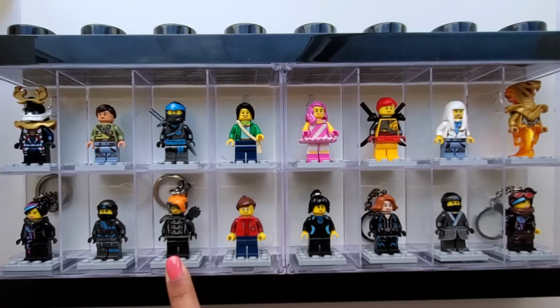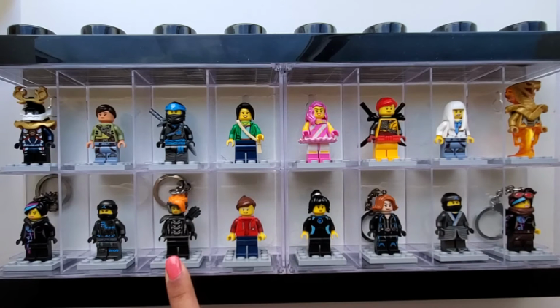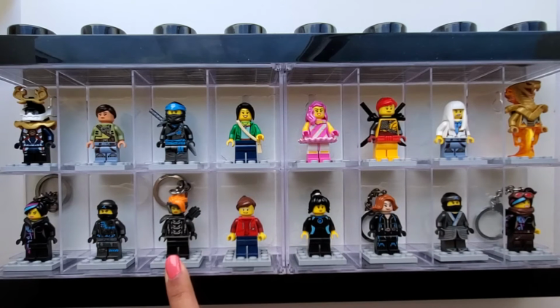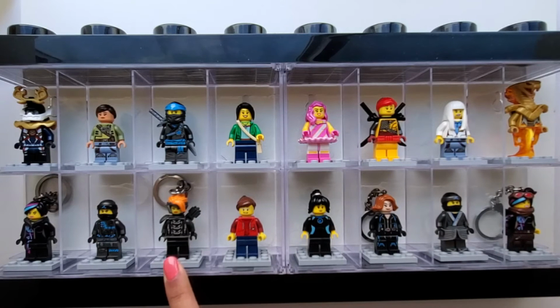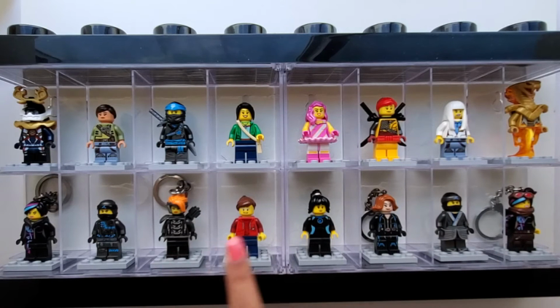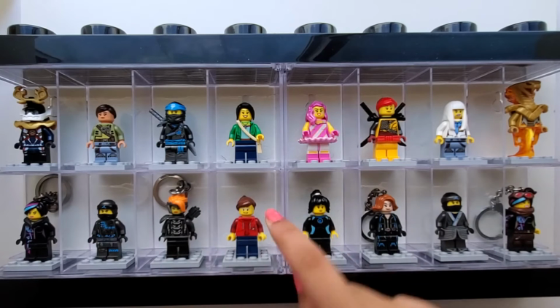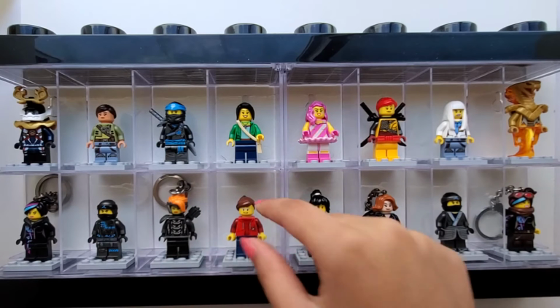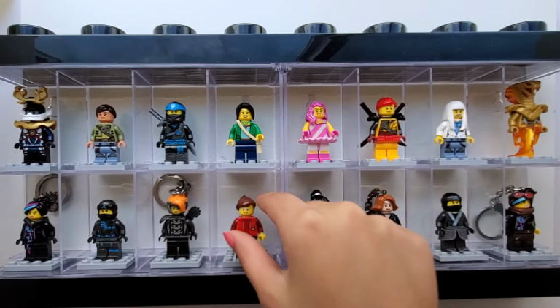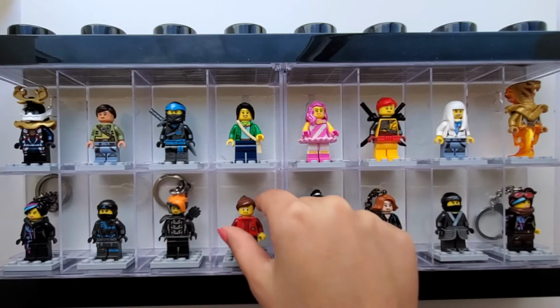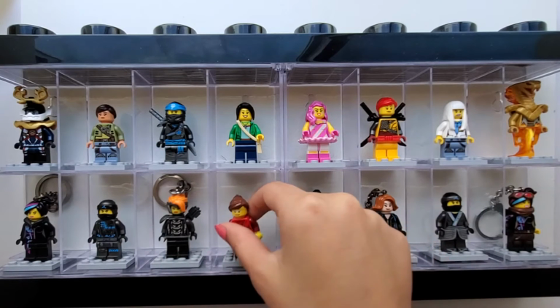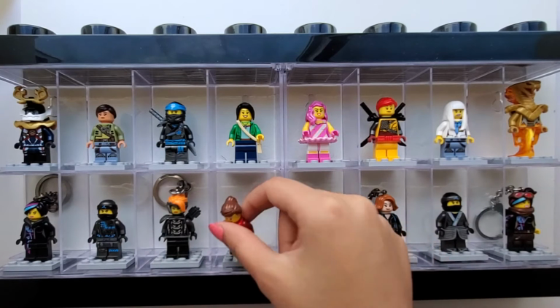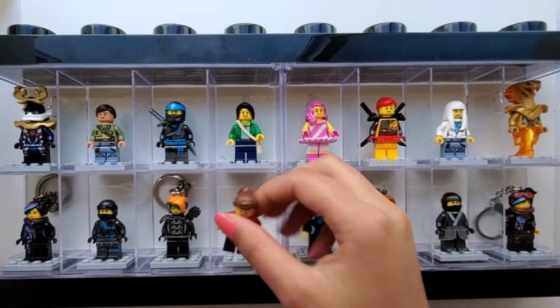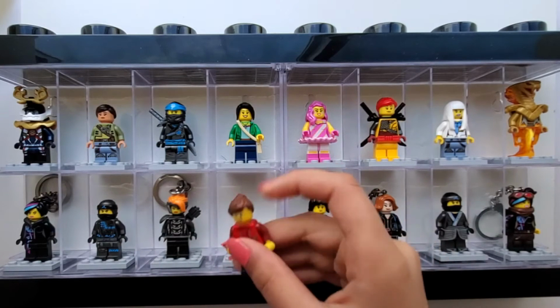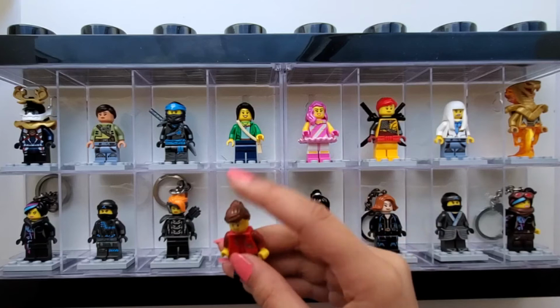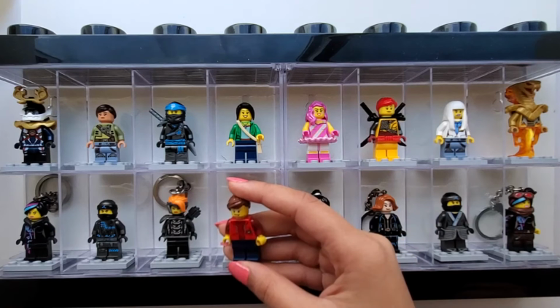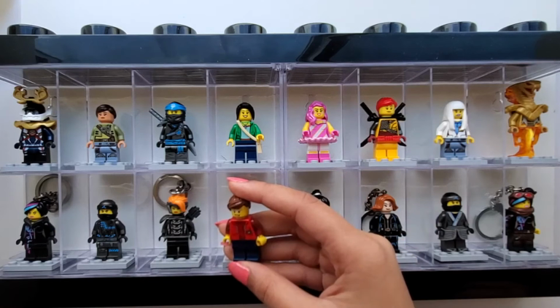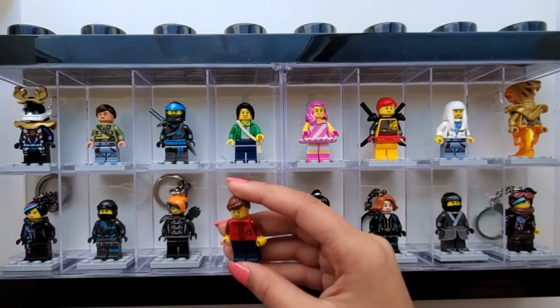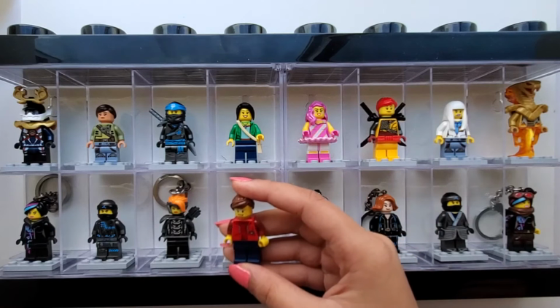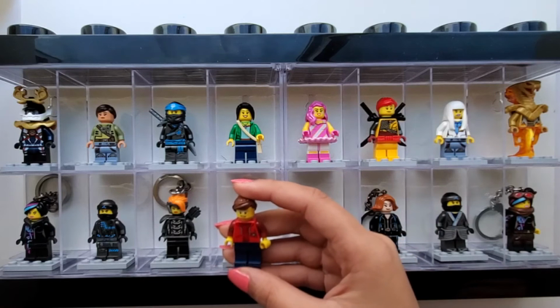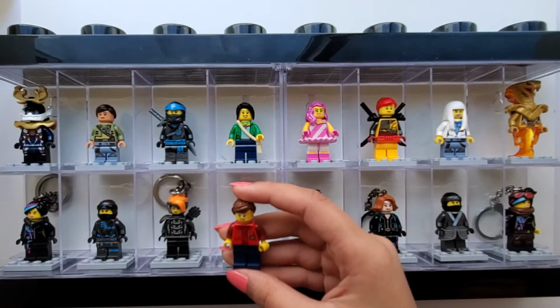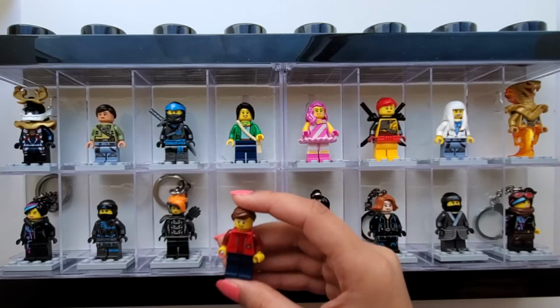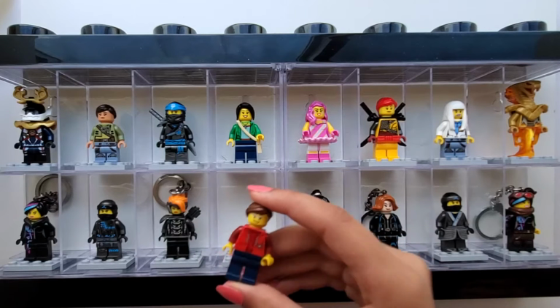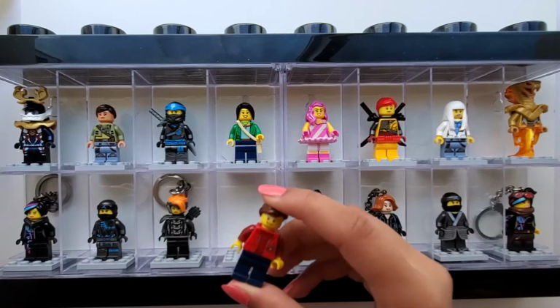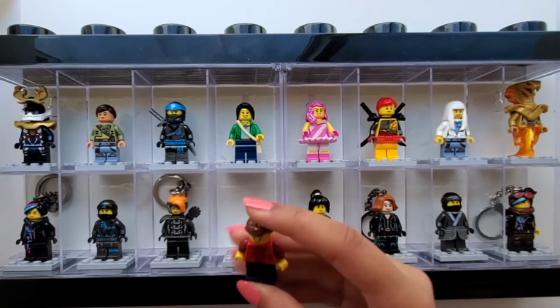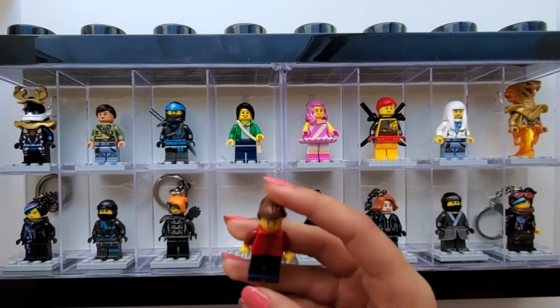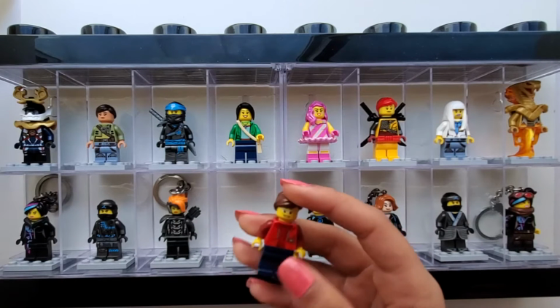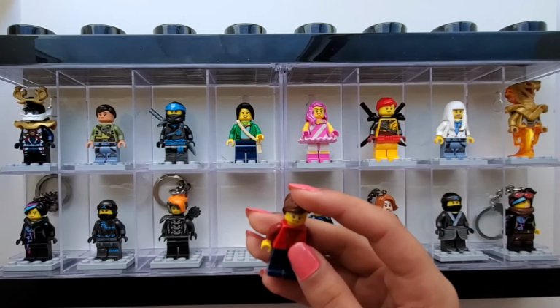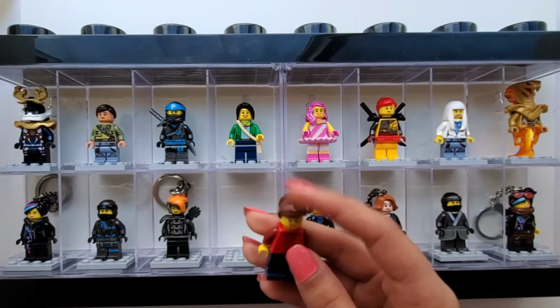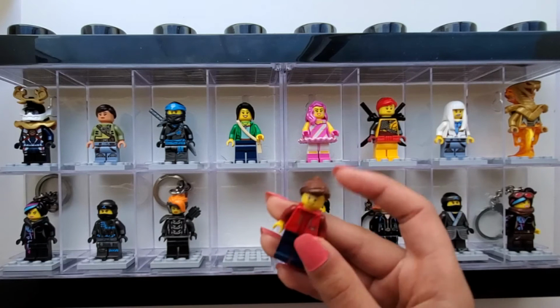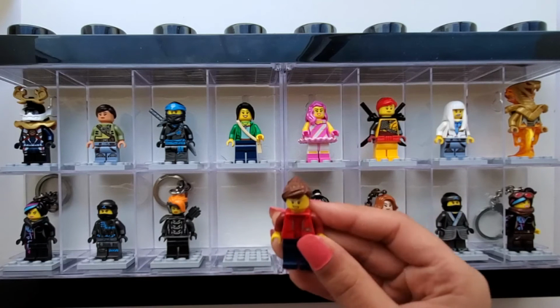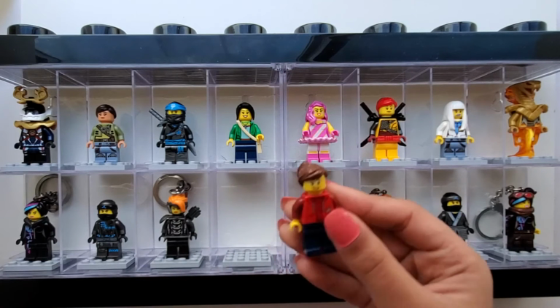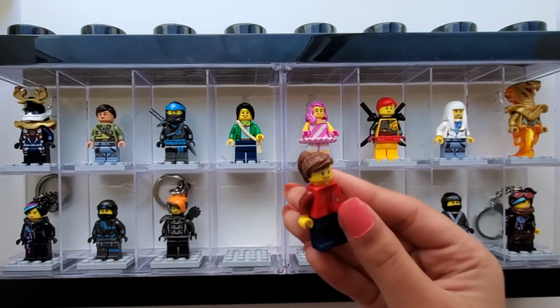And now our next minifigure is custom, and she looks like this.